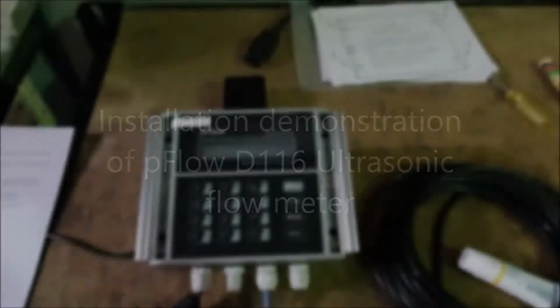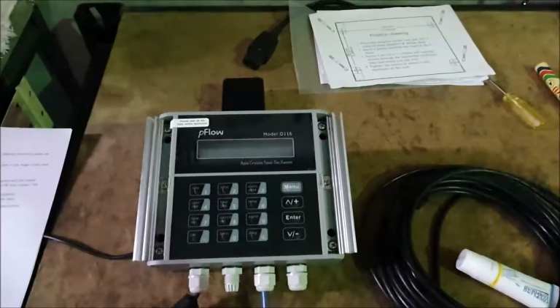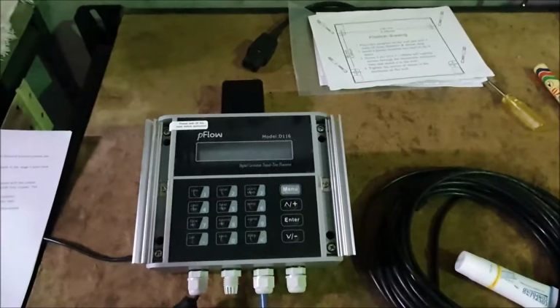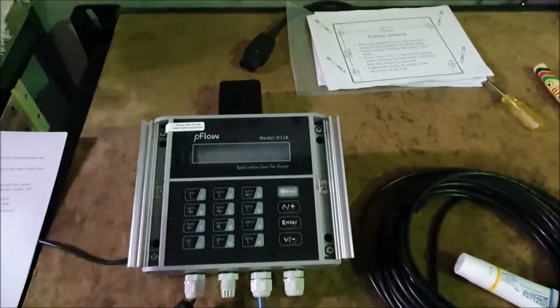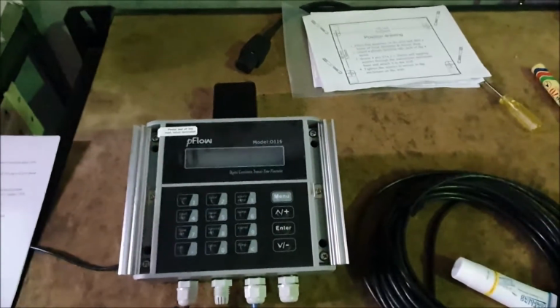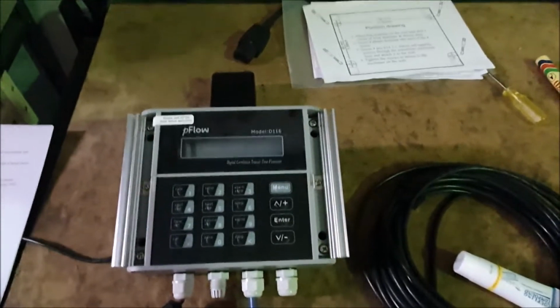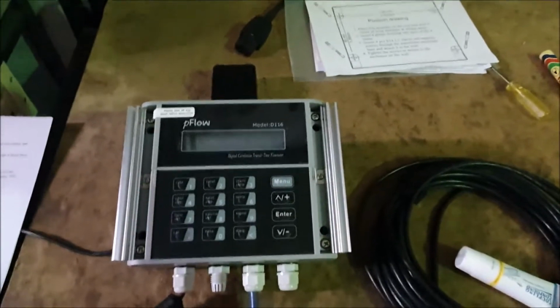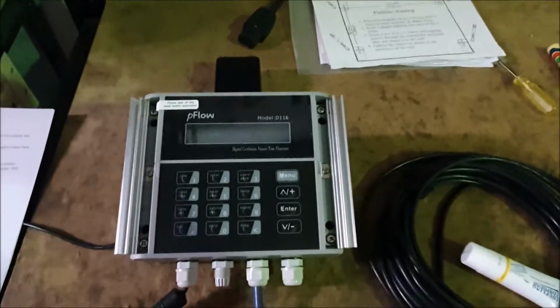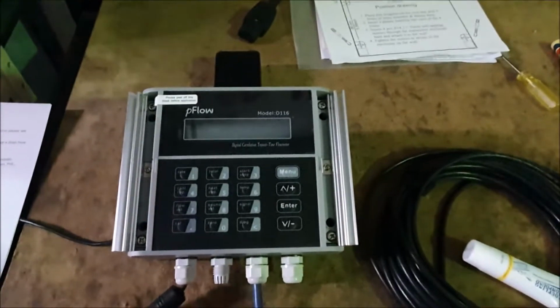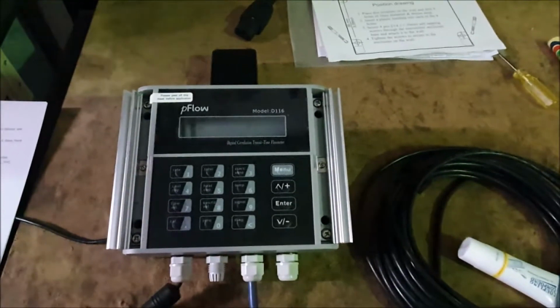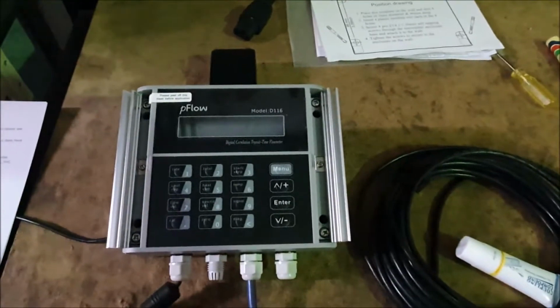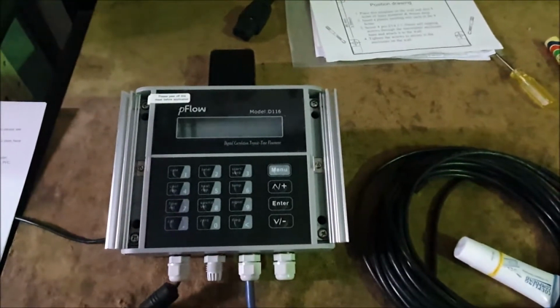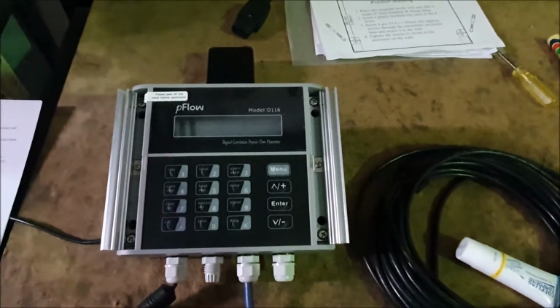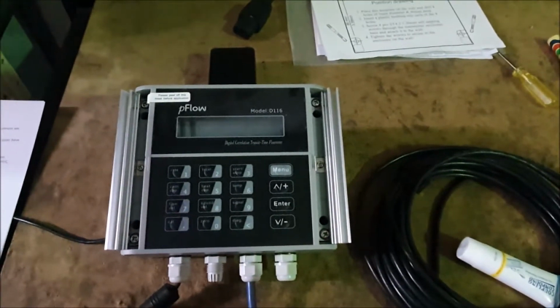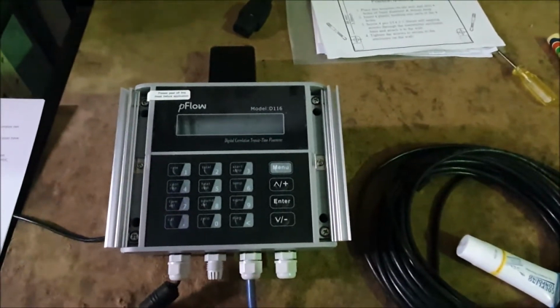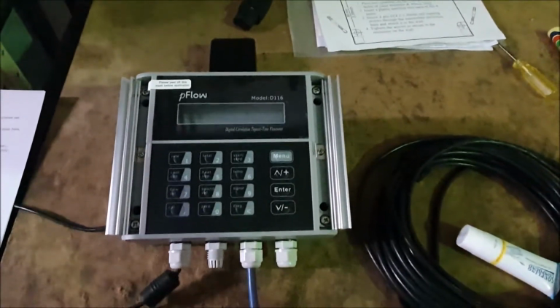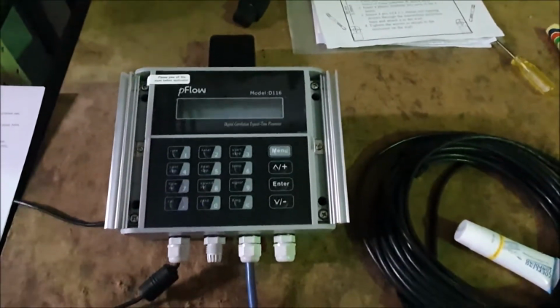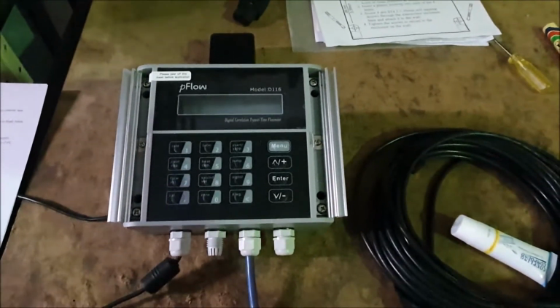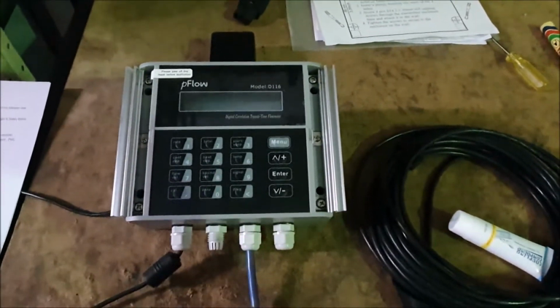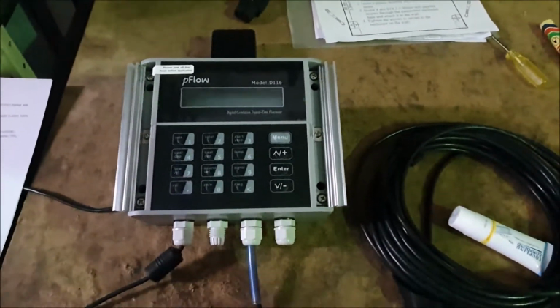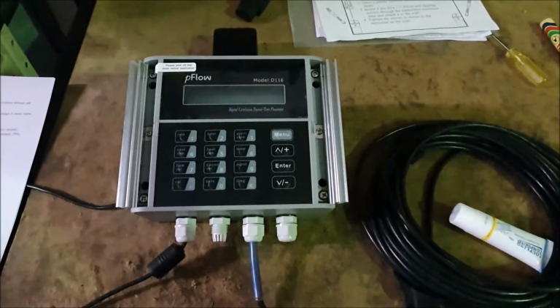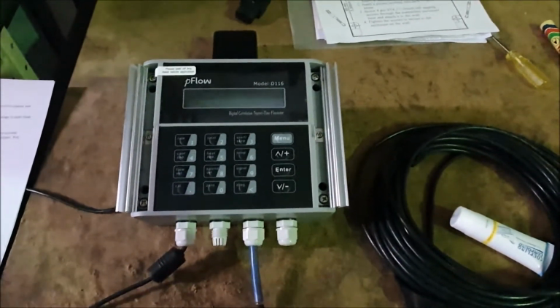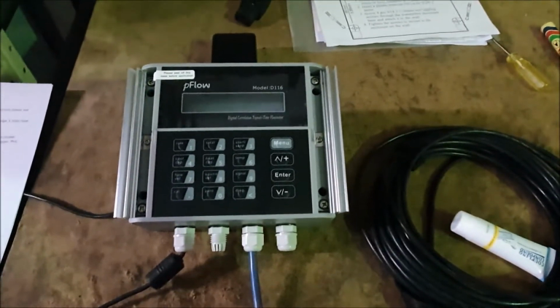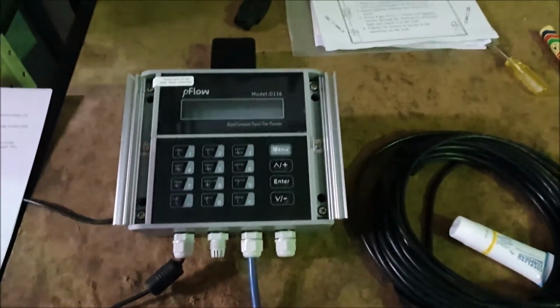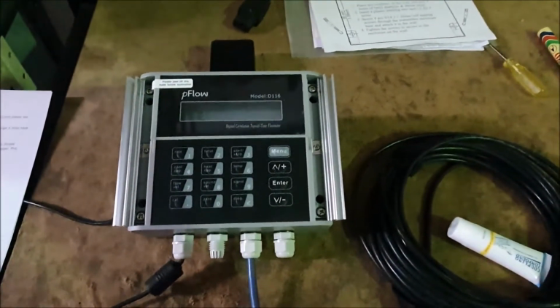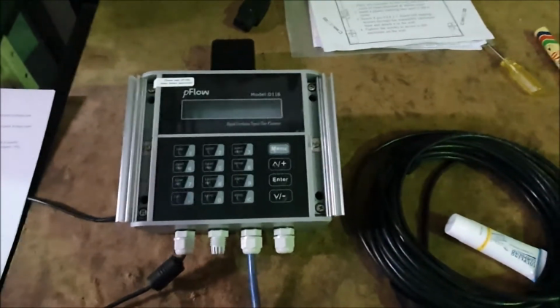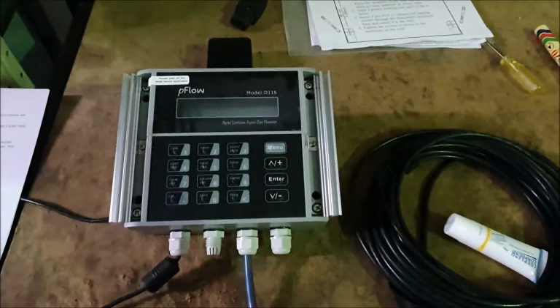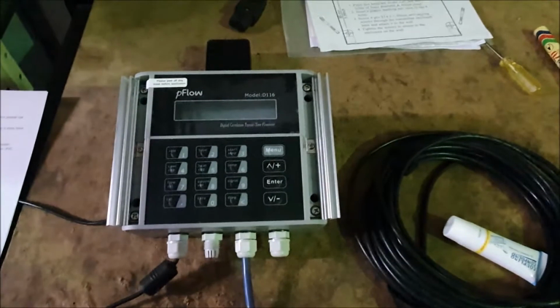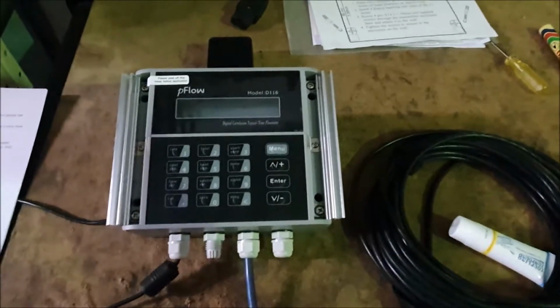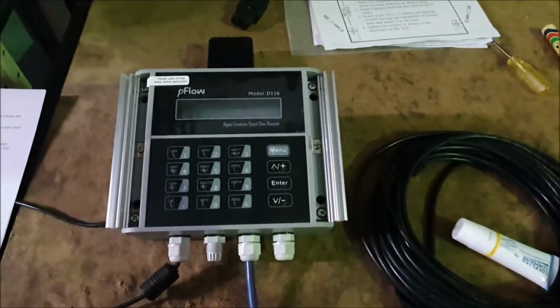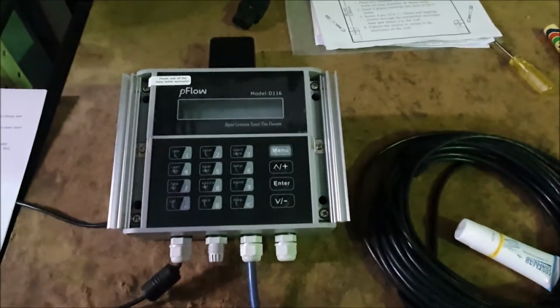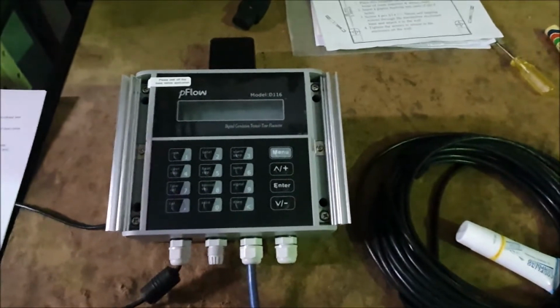Today we're going to have a look at the P-Flow D116, an ultrasonic flow meter for measurement of water.